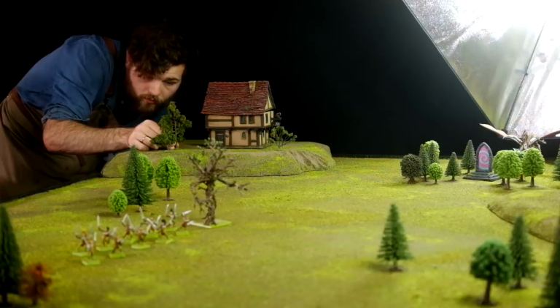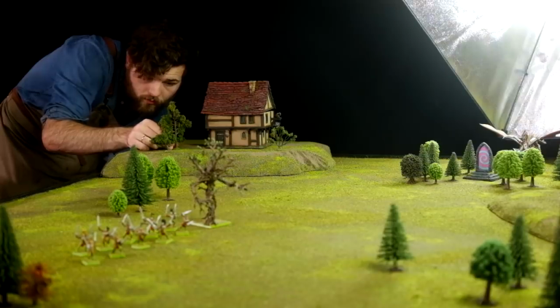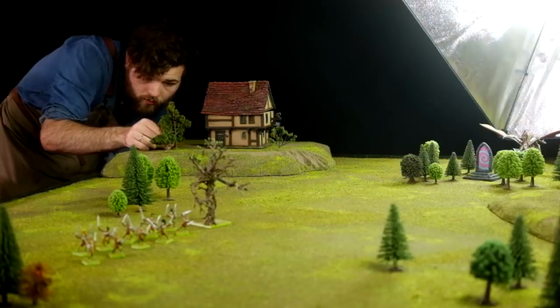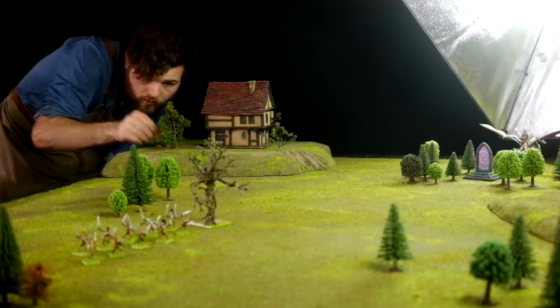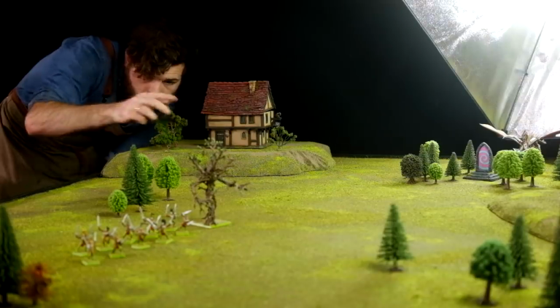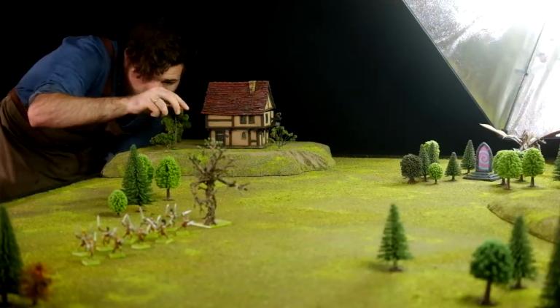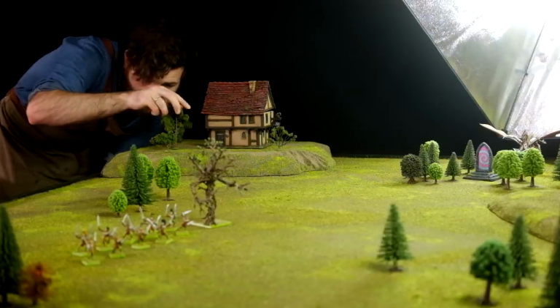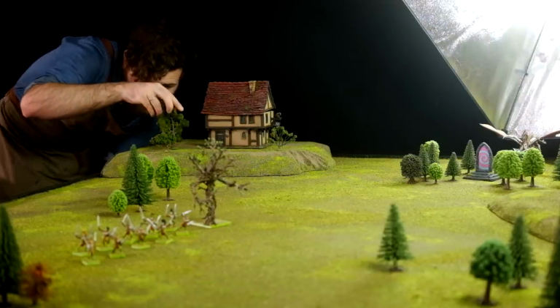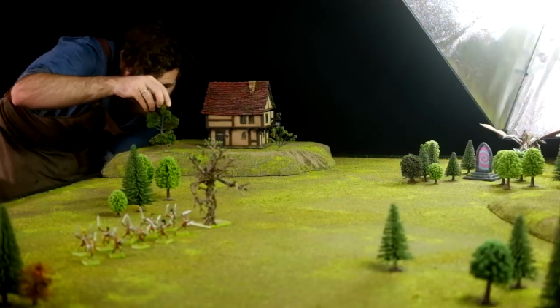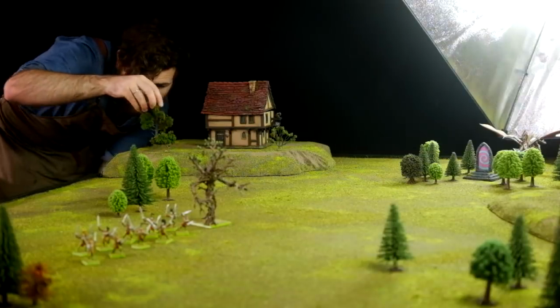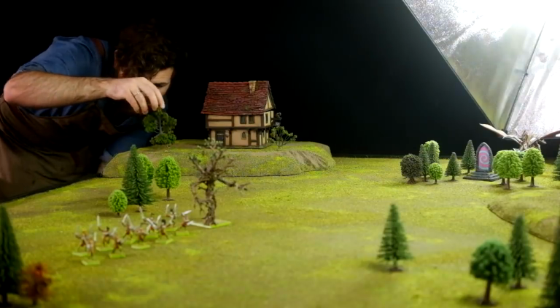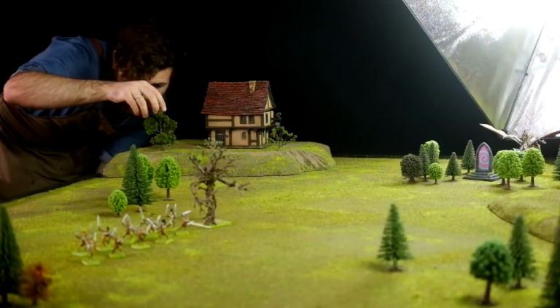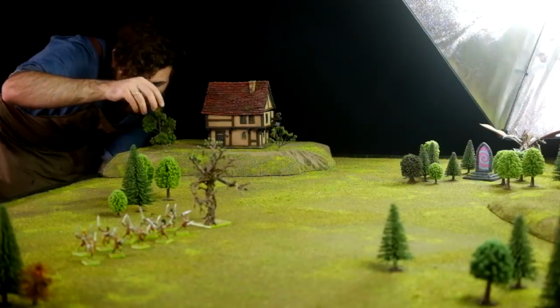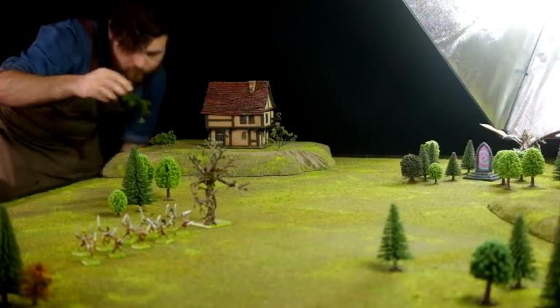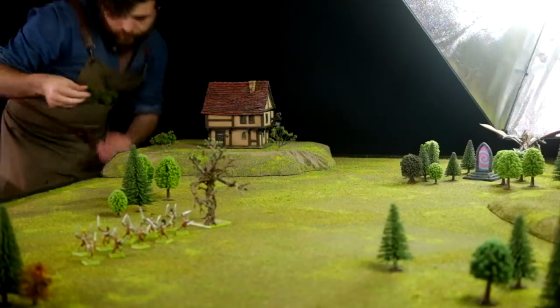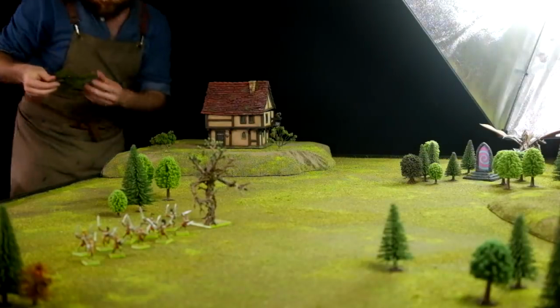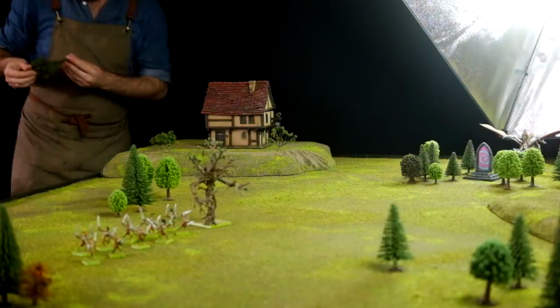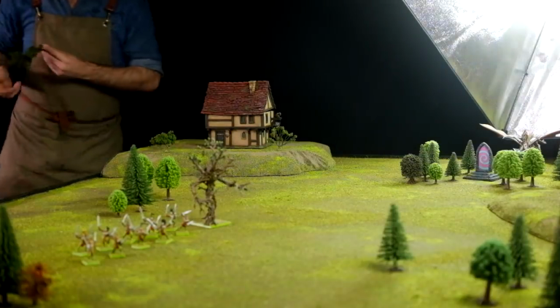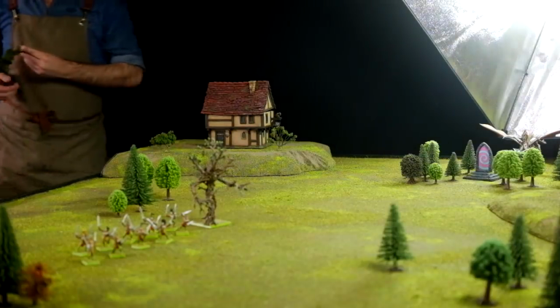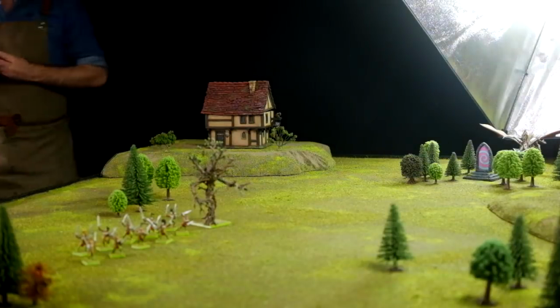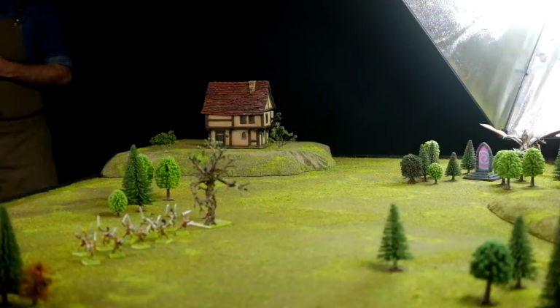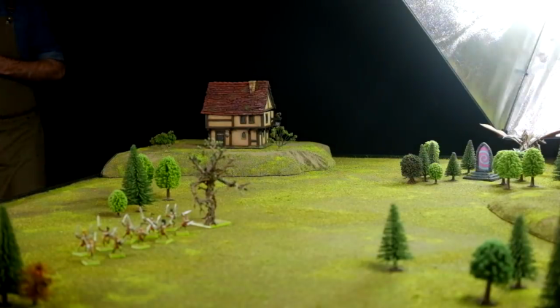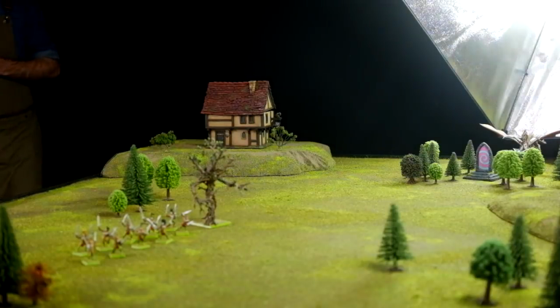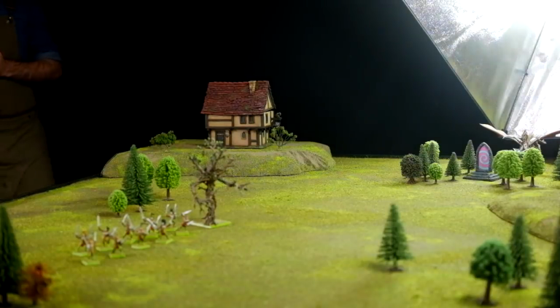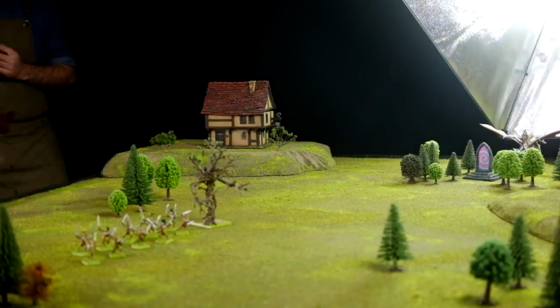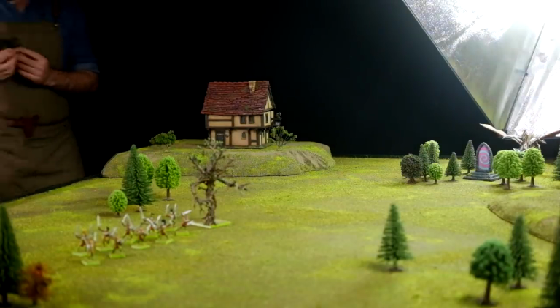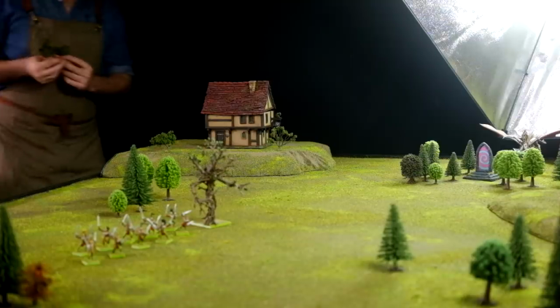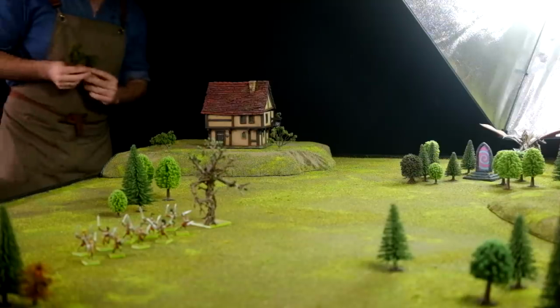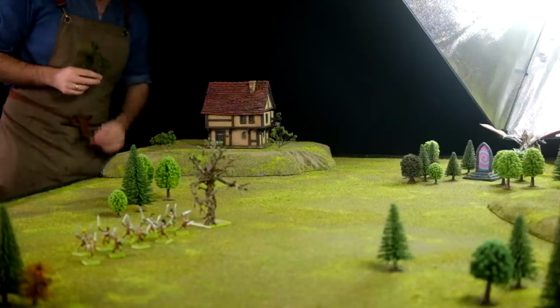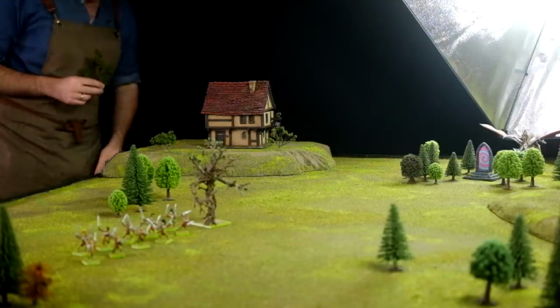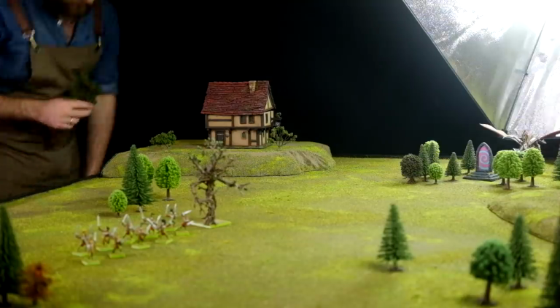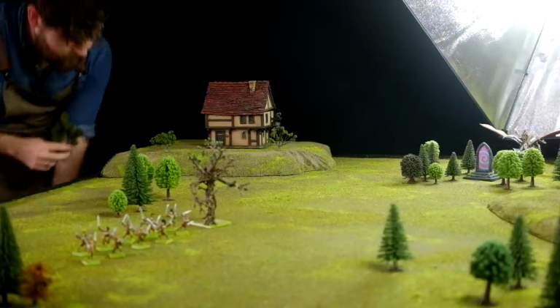Okay, thanks for watching, and stay tuned because we'll be populating this table with terrain soon.